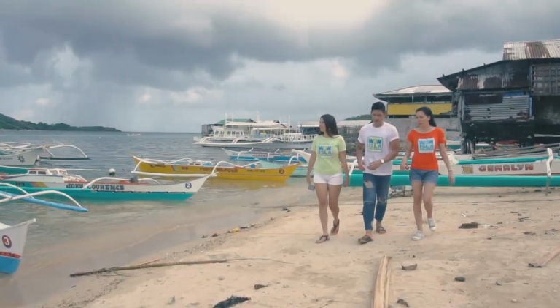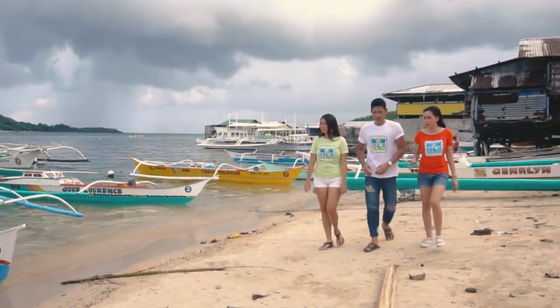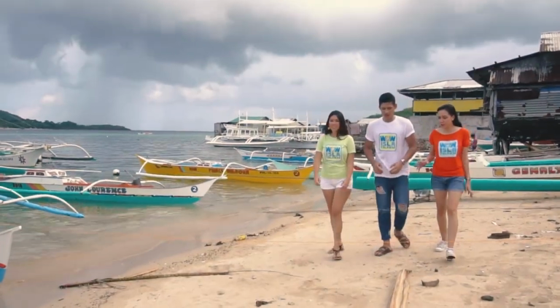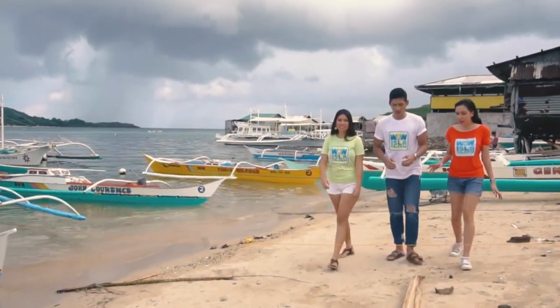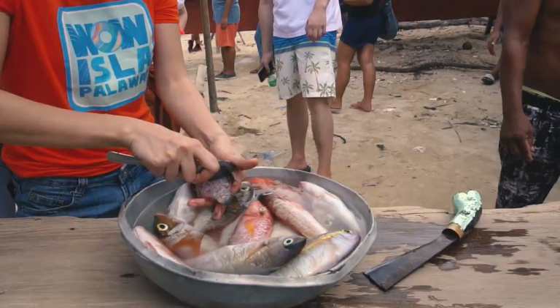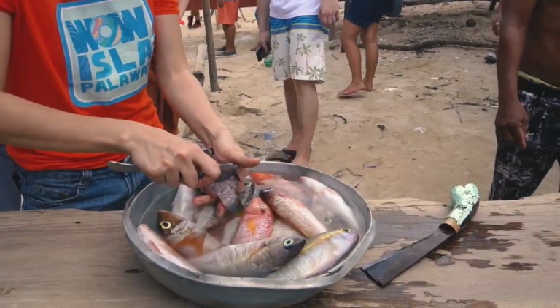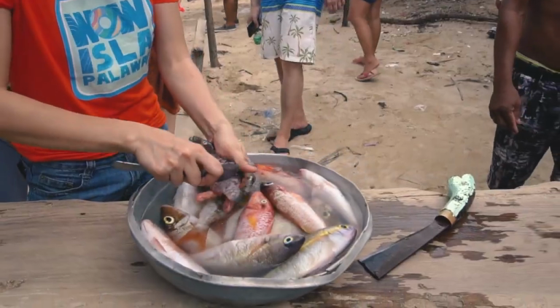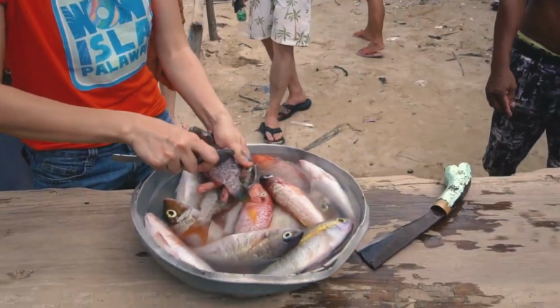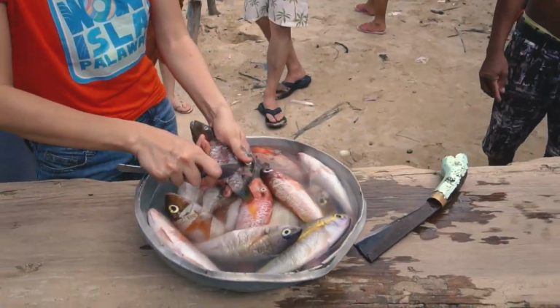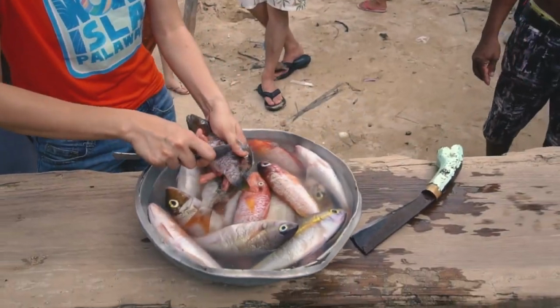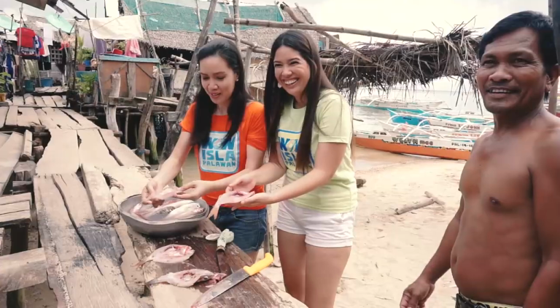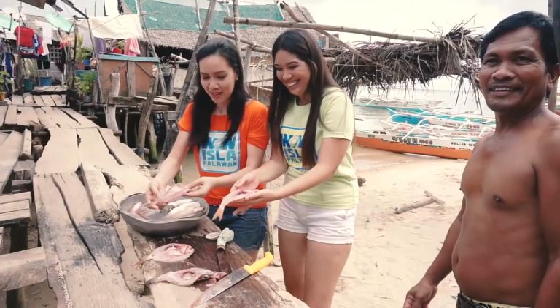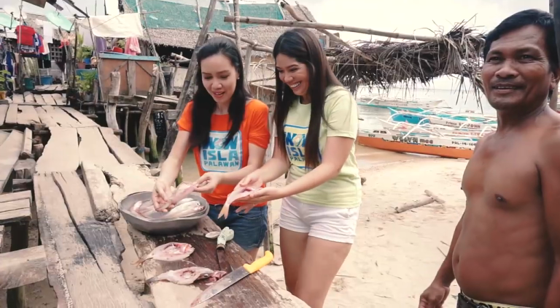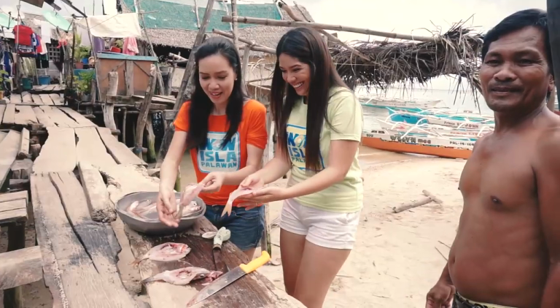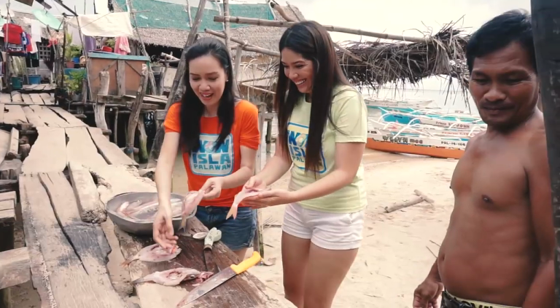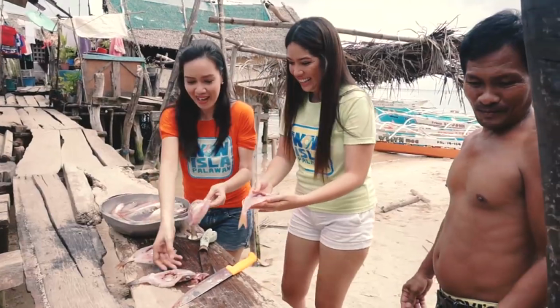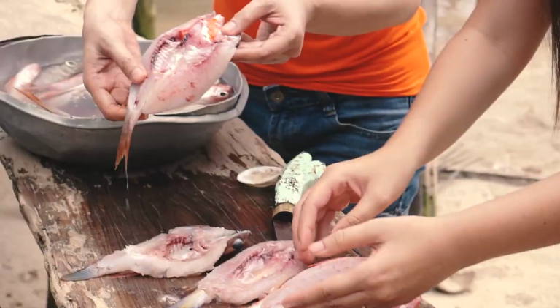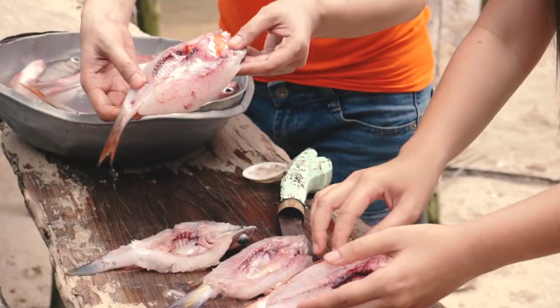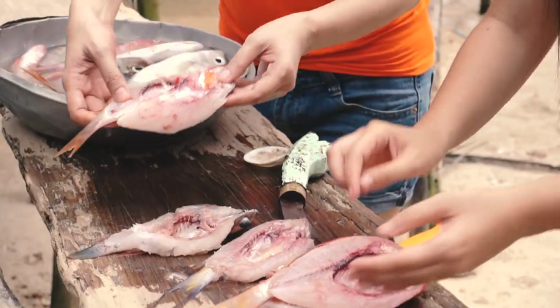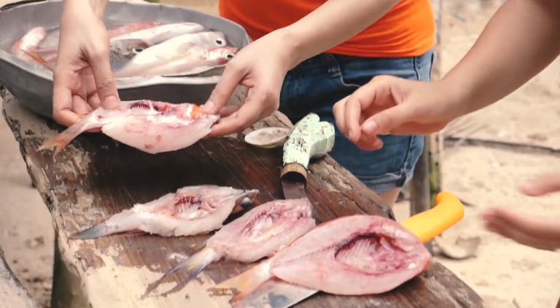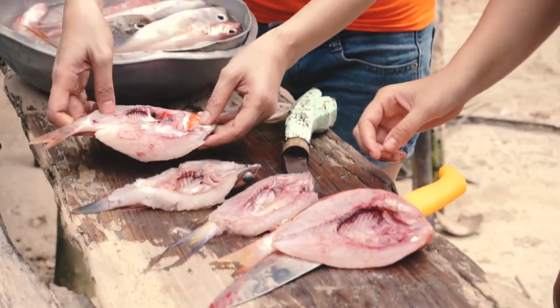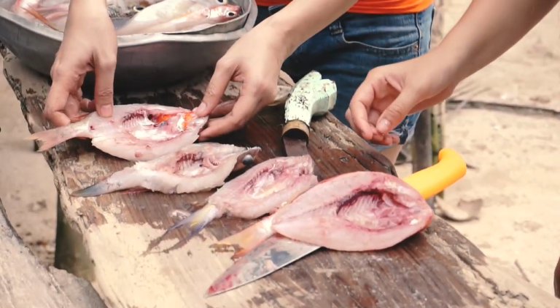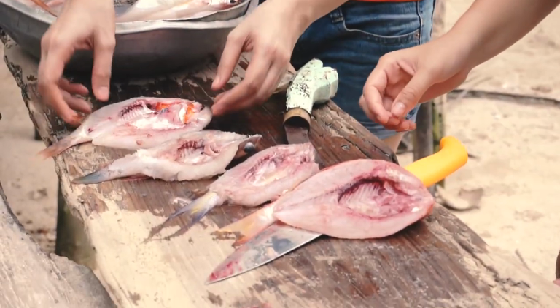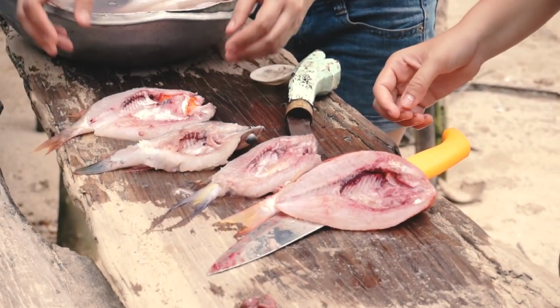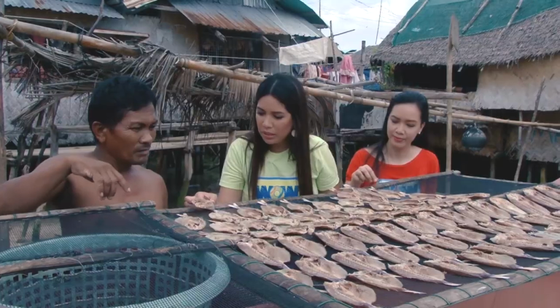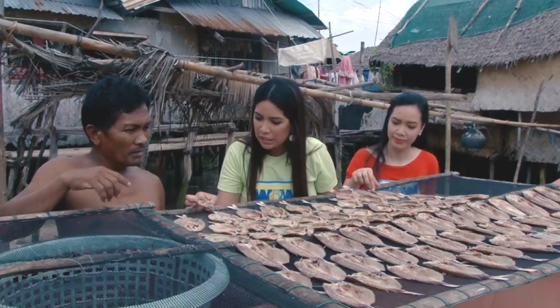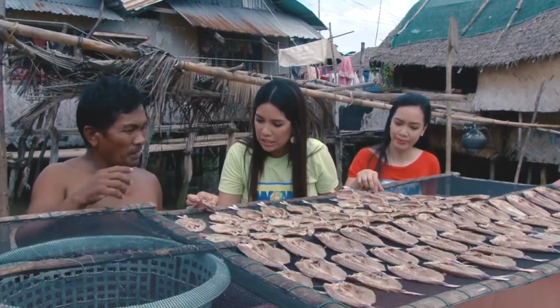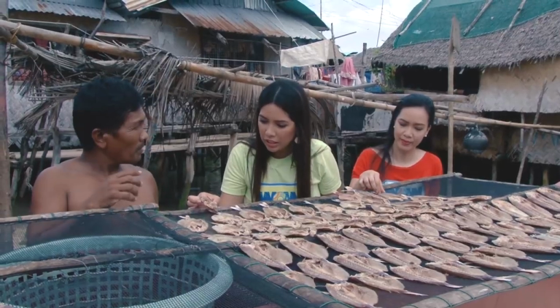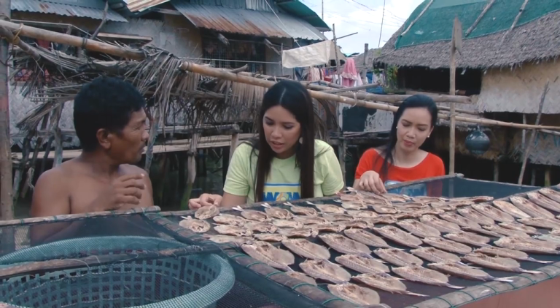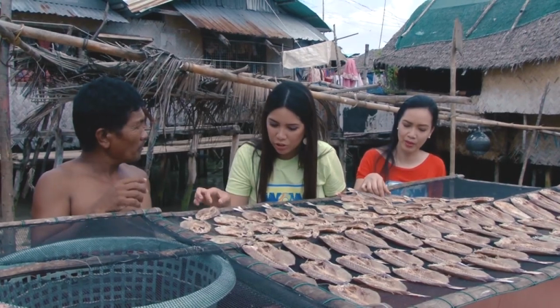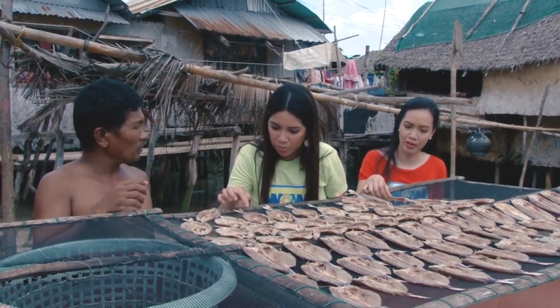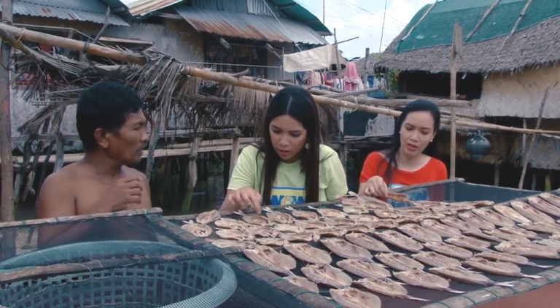And of course, we'll also get to meet the local people and know their ways of life, including their livelihoods.